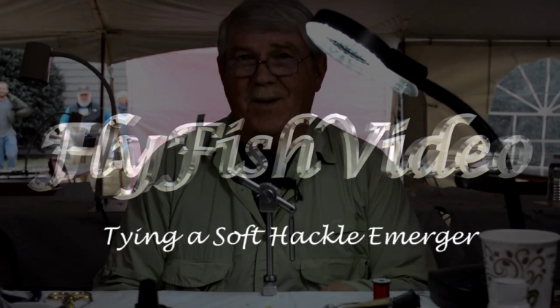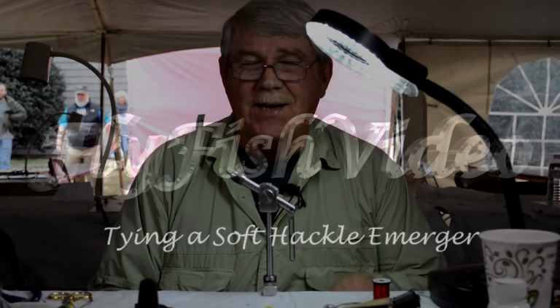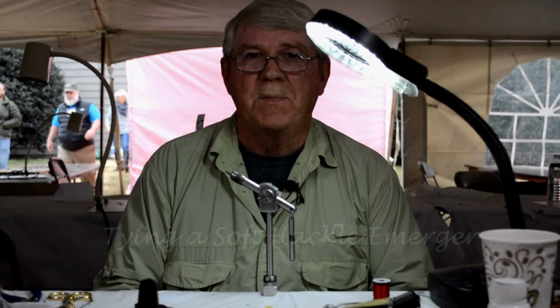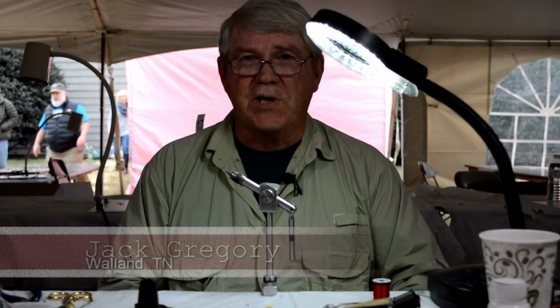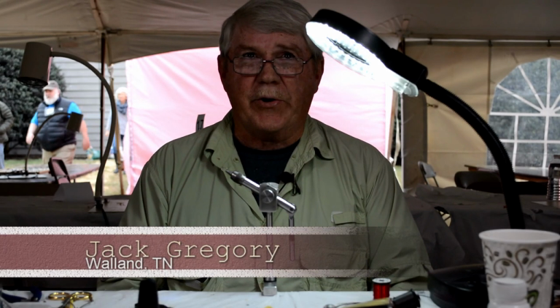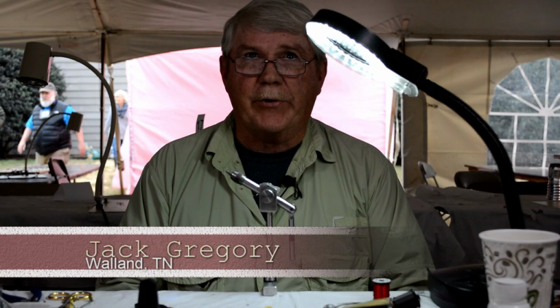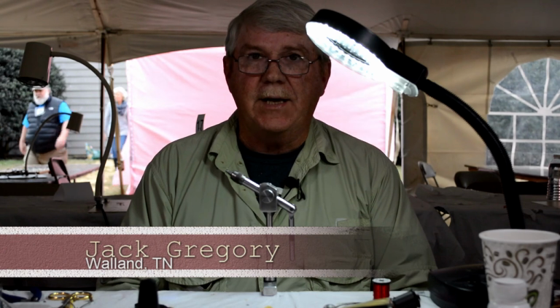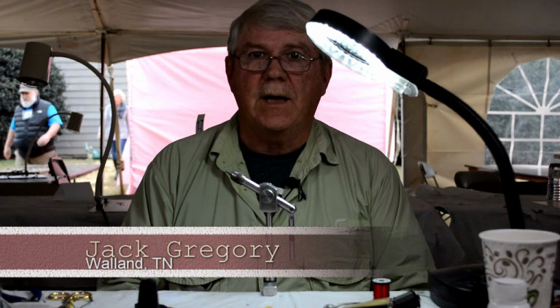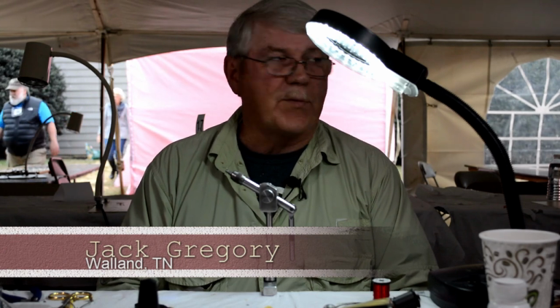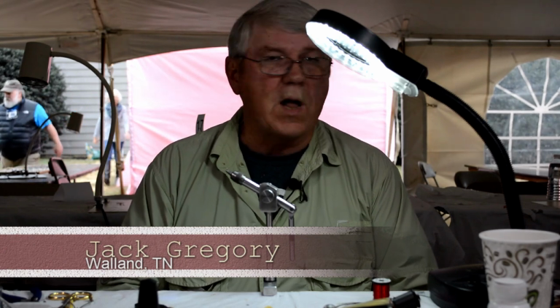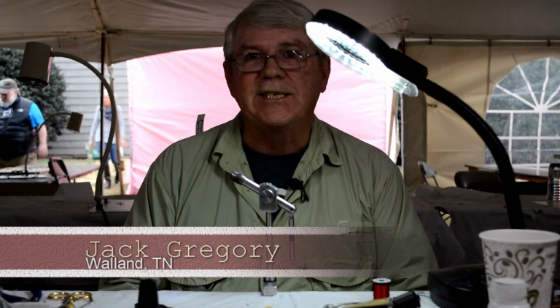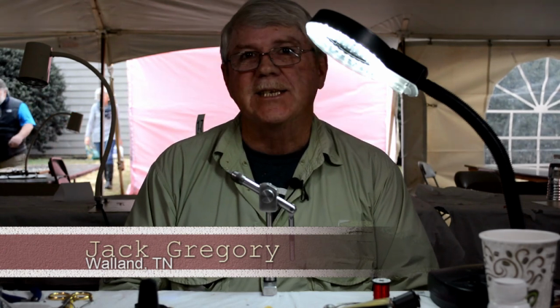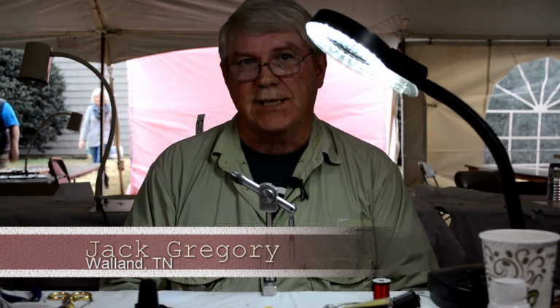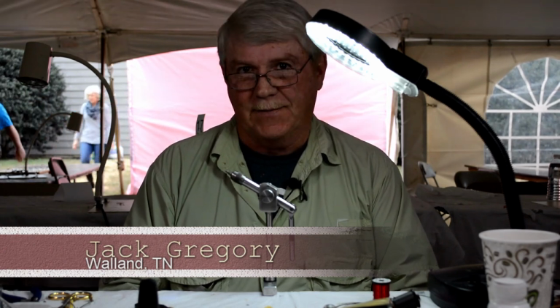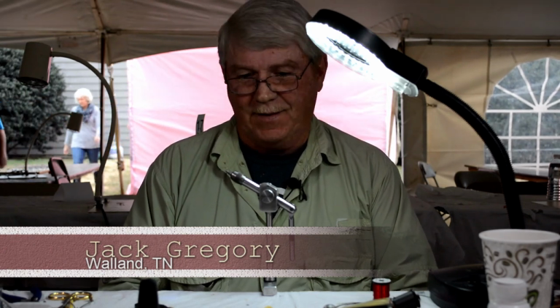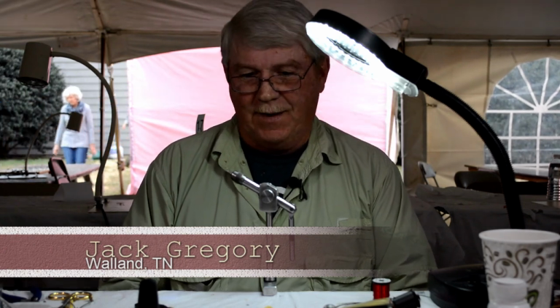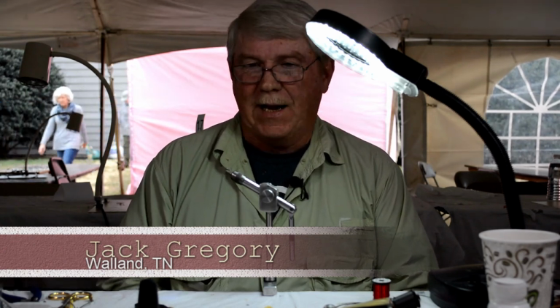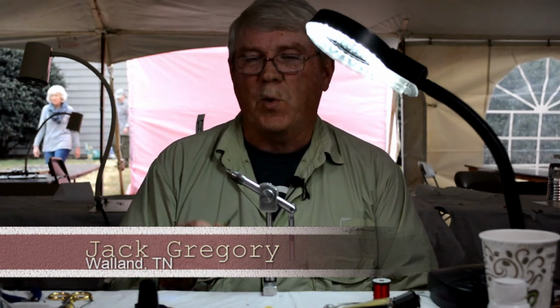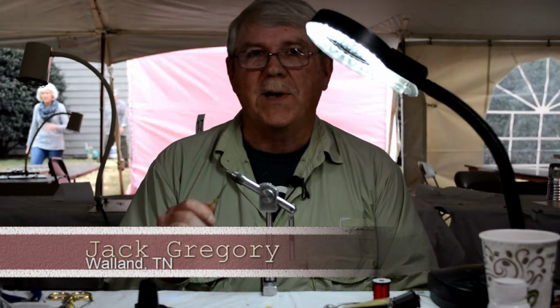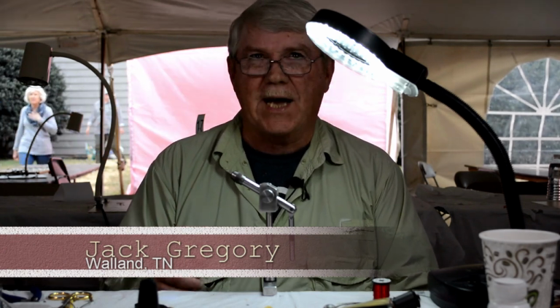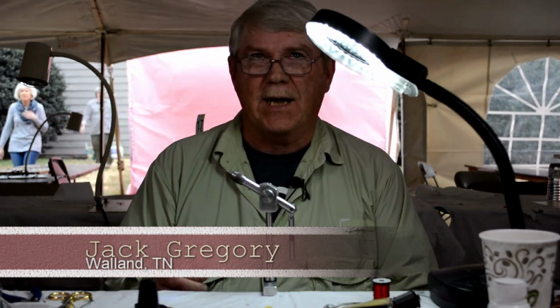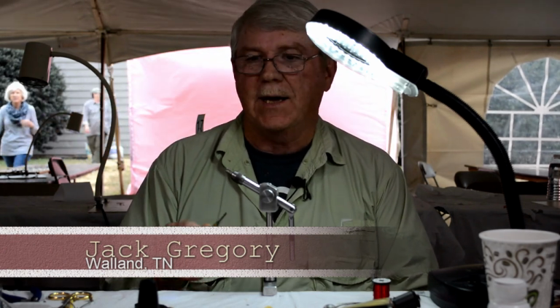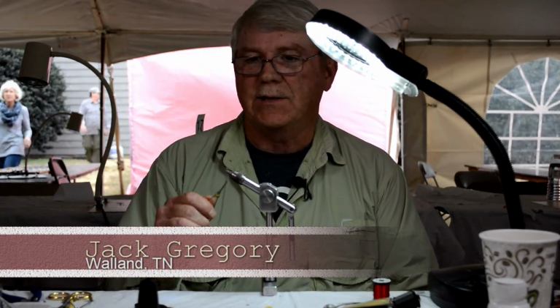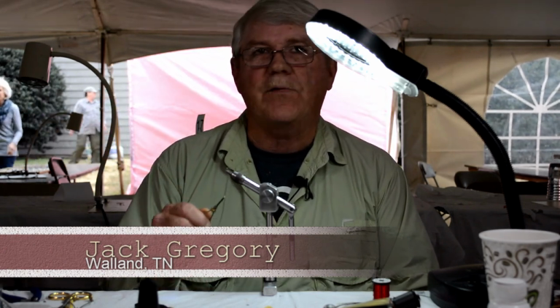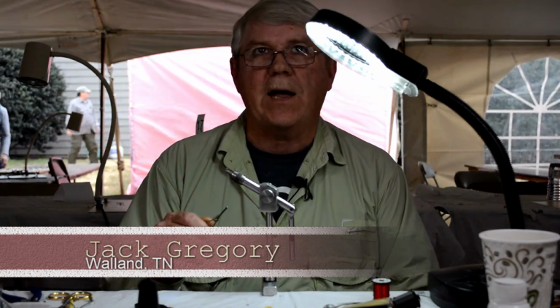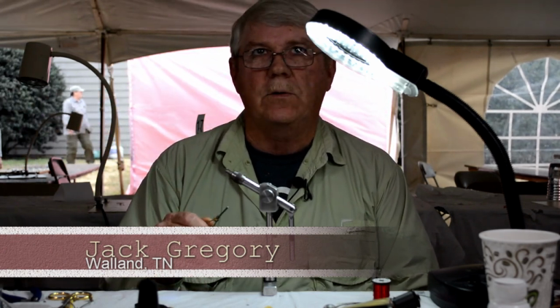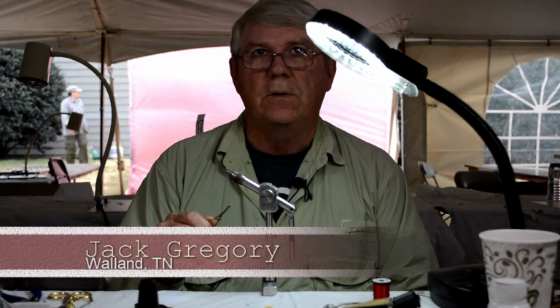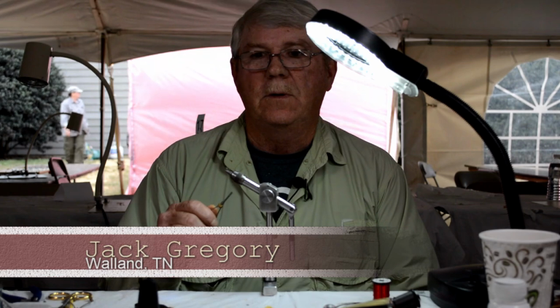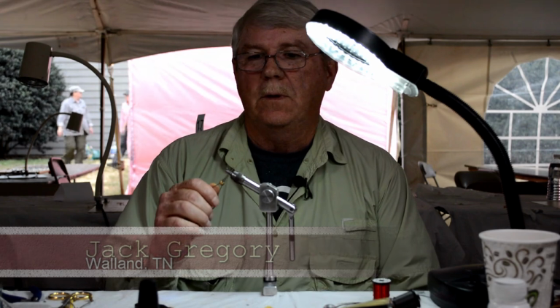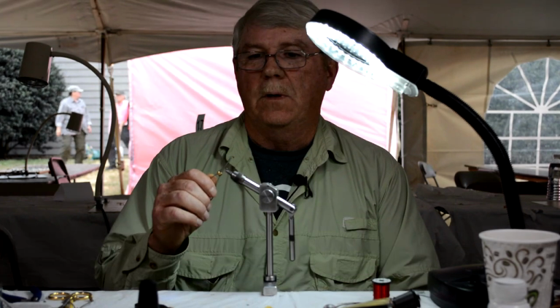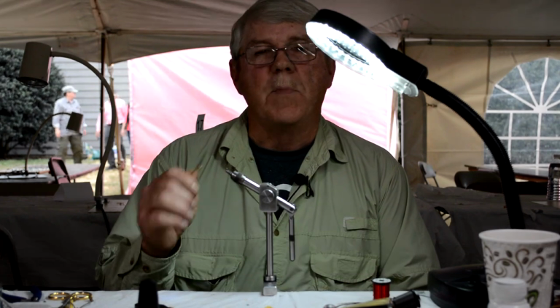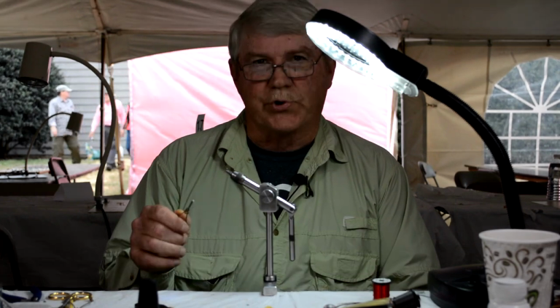My name is Jack Gregory. I'm from Wallin, Tennessee. I'm going to be tying a soft tackle emerger.